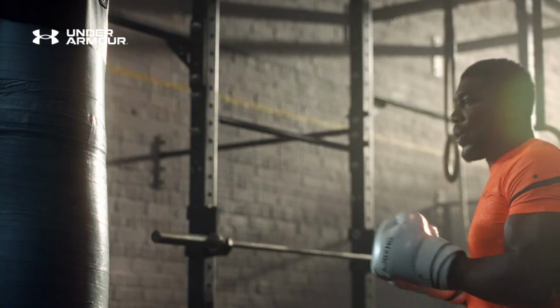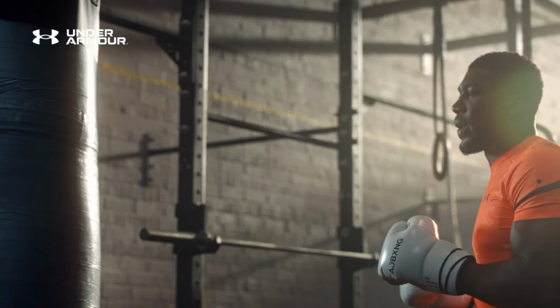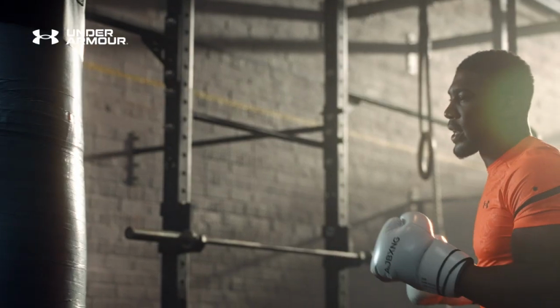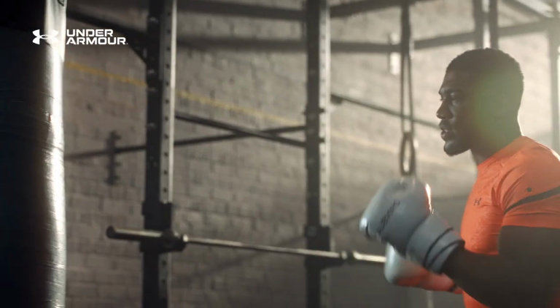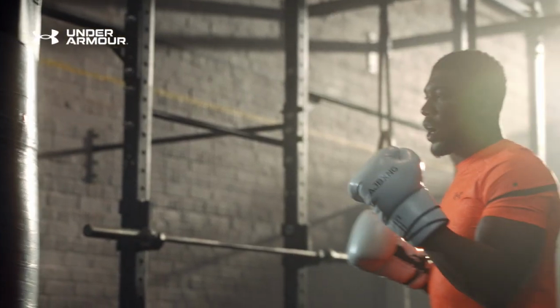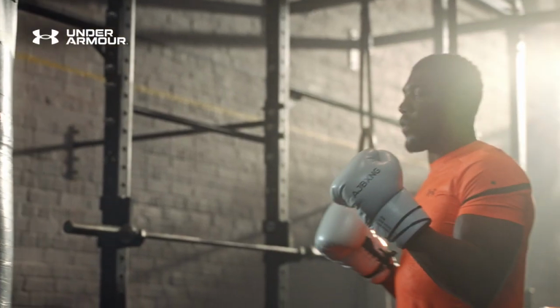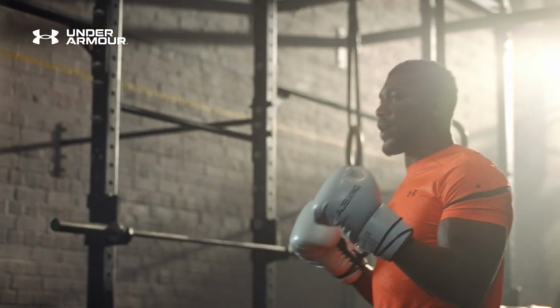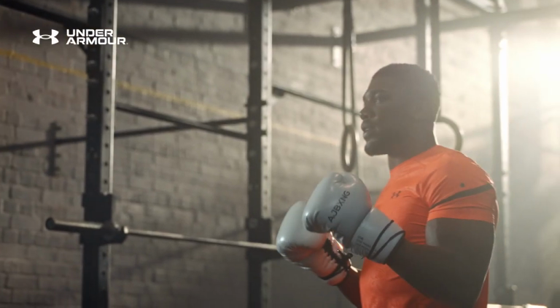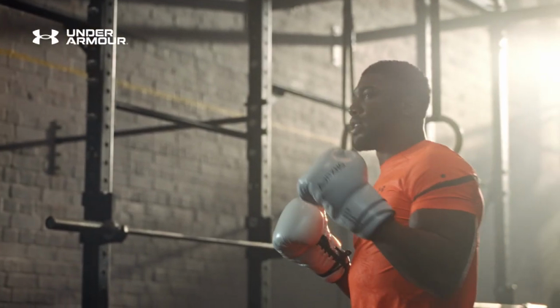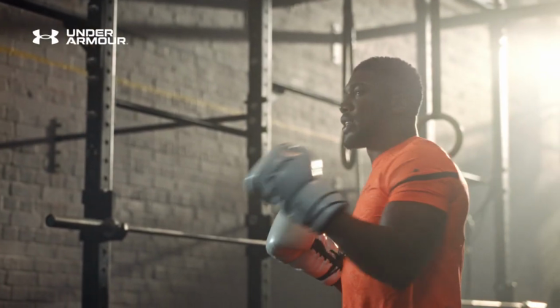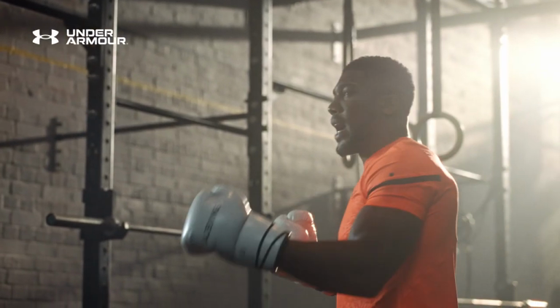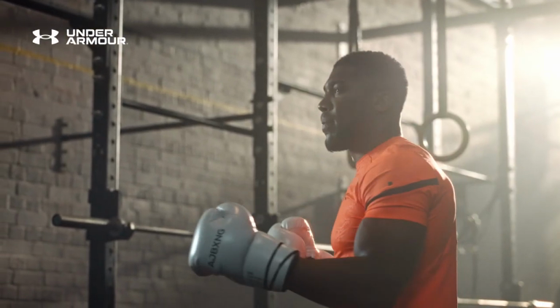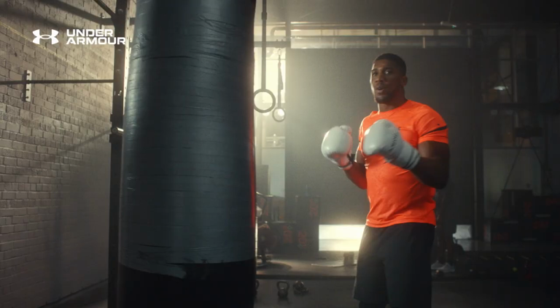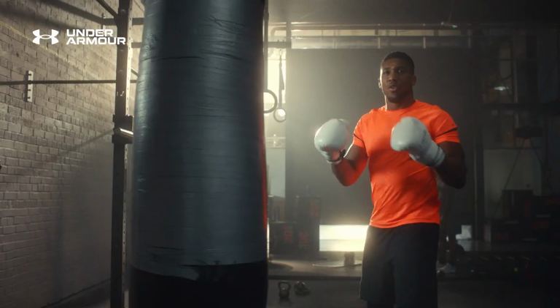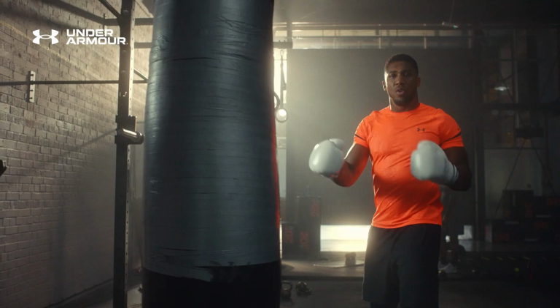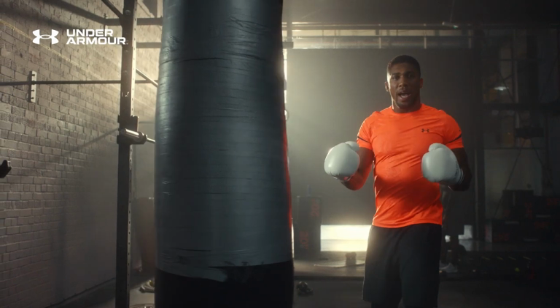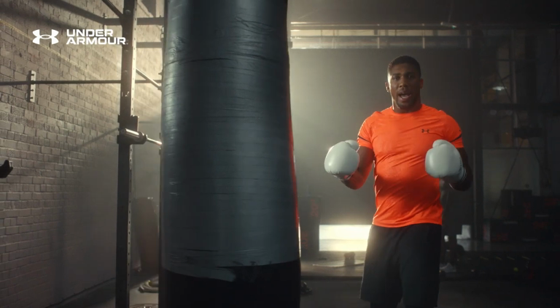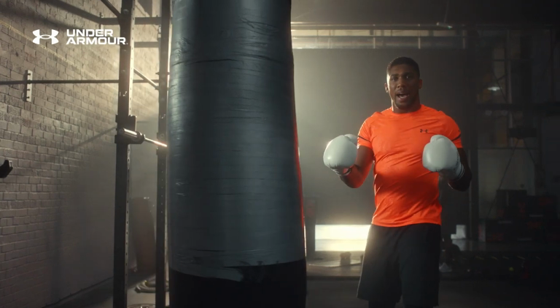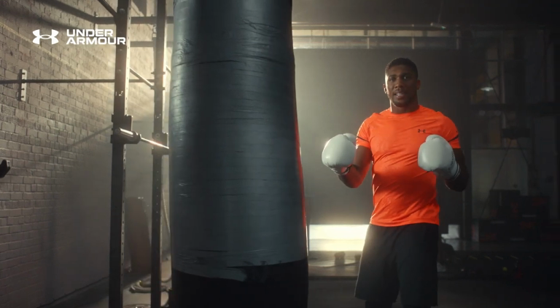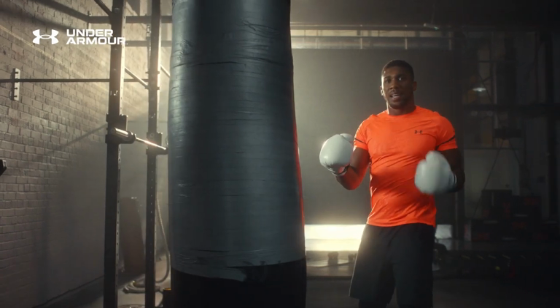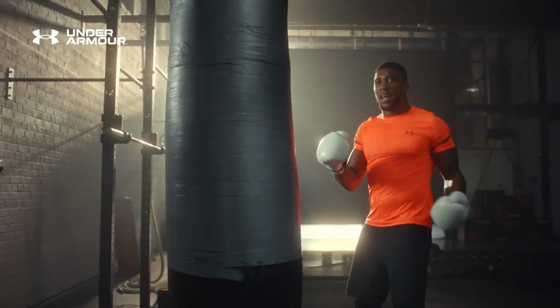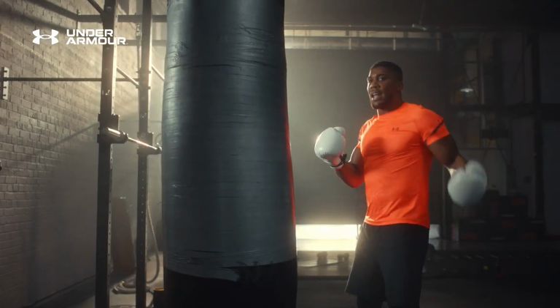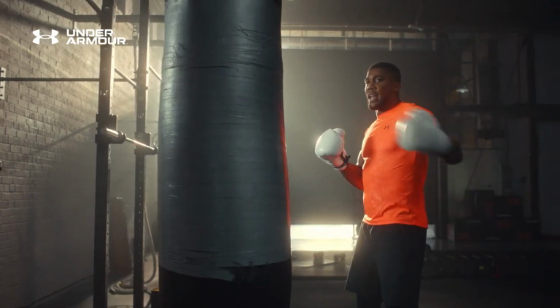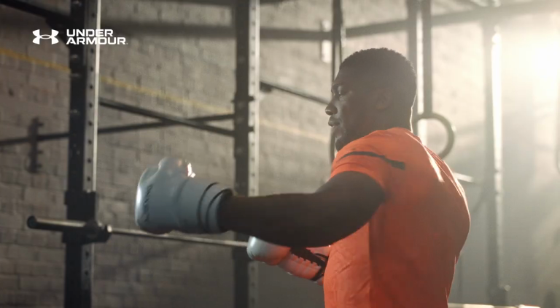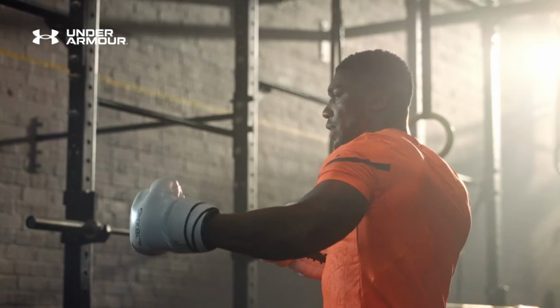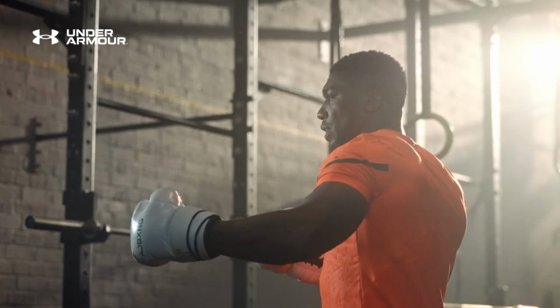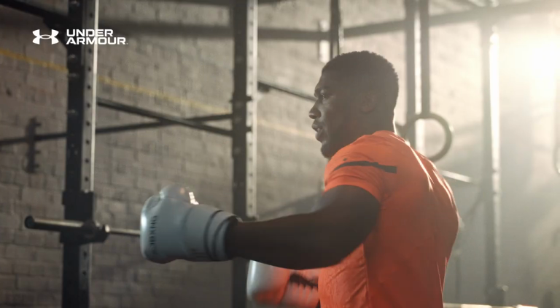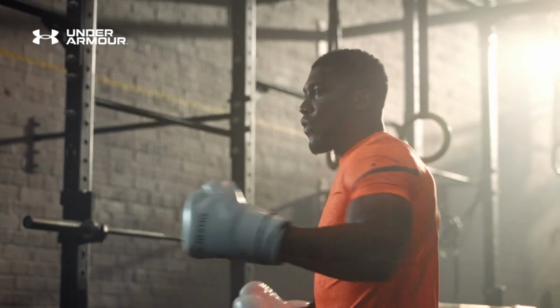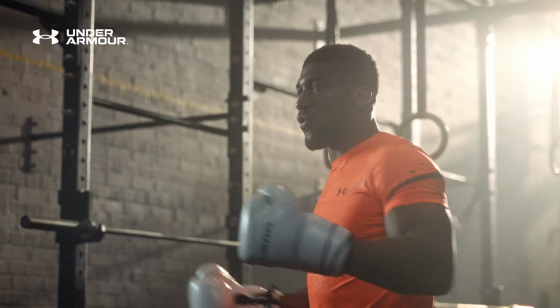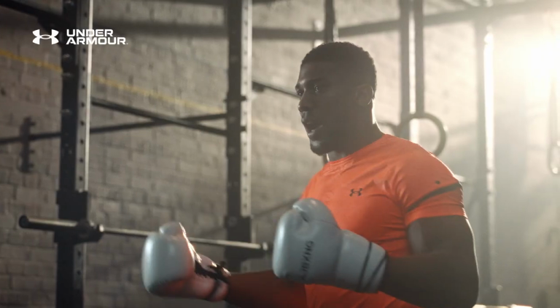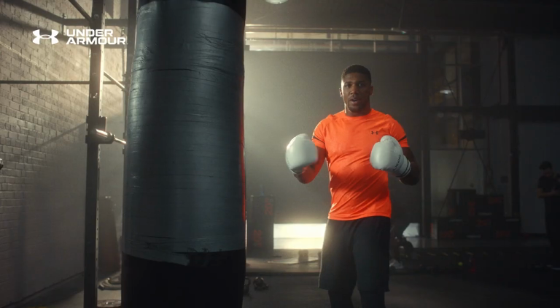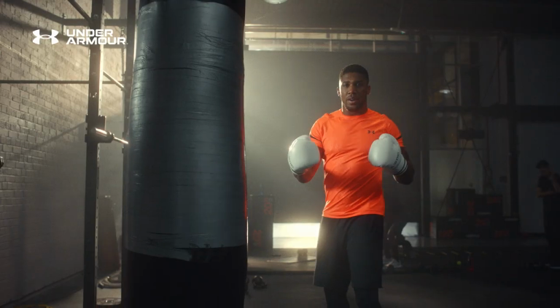We're going to start off with jab, right hand, left hook, right hook.